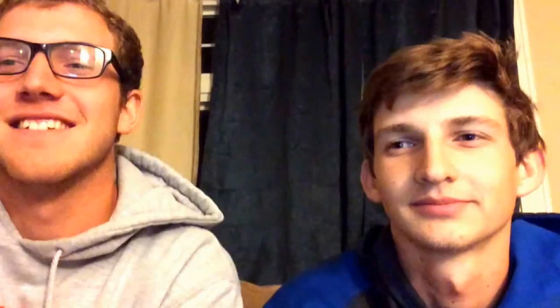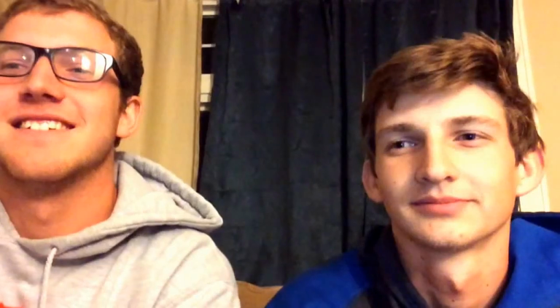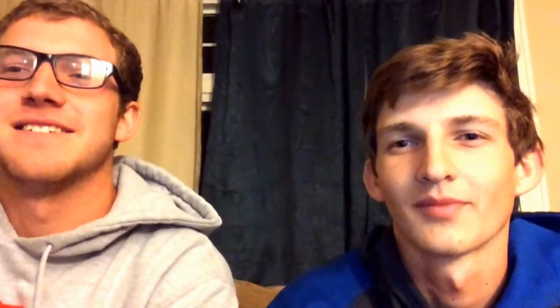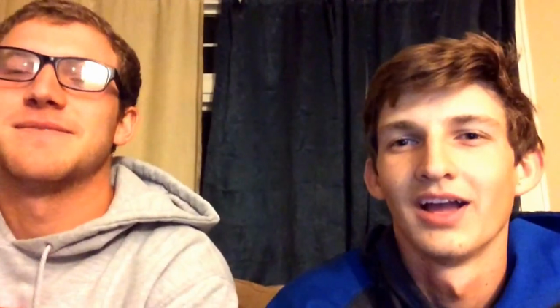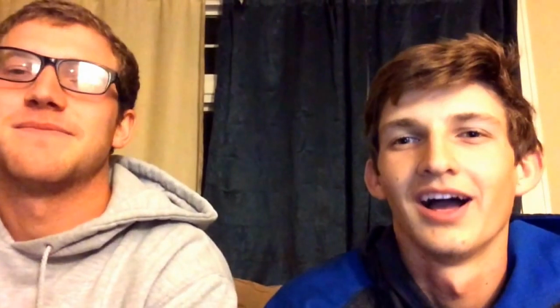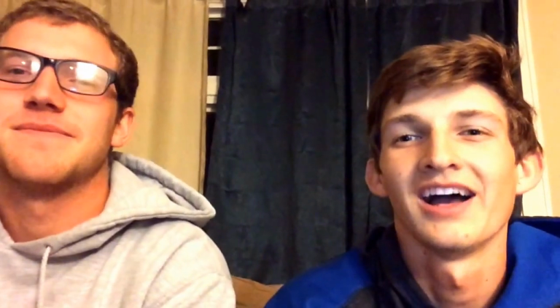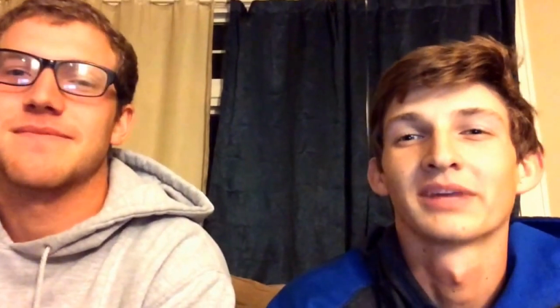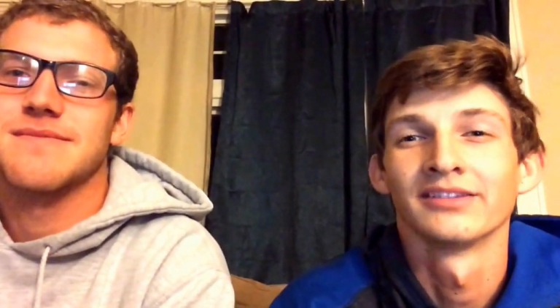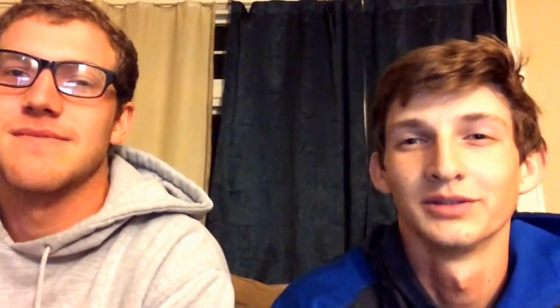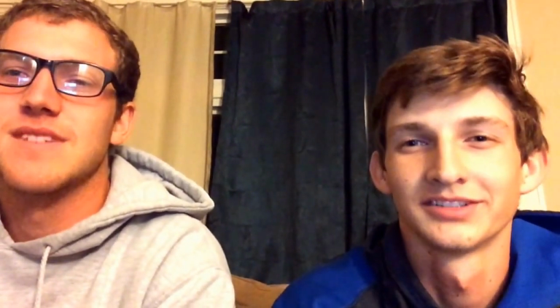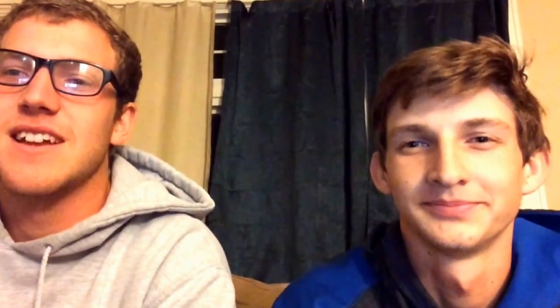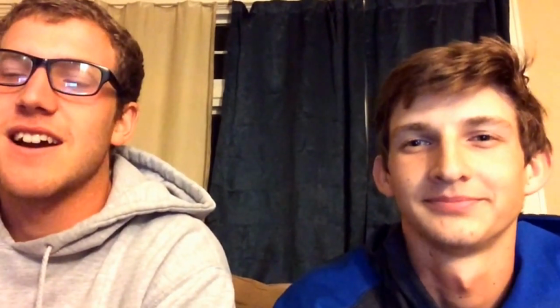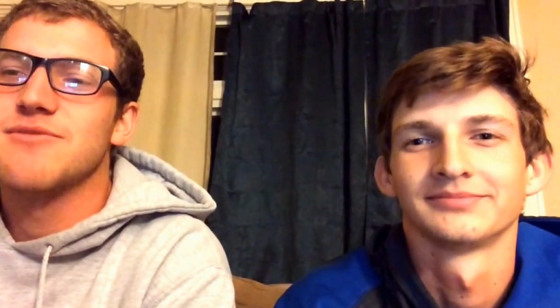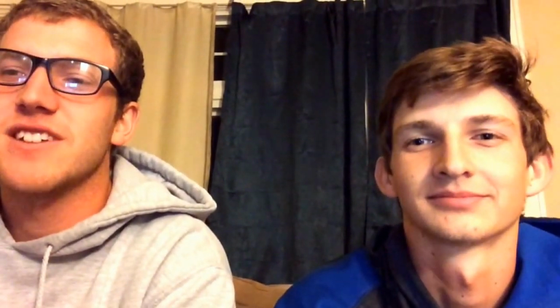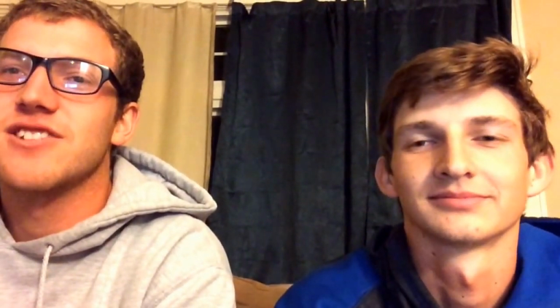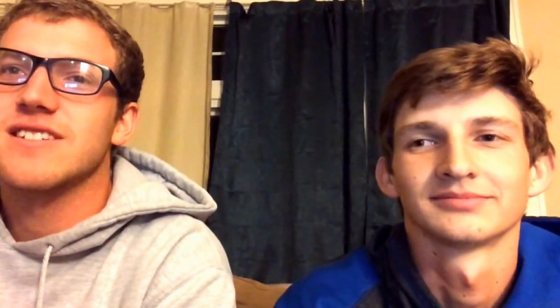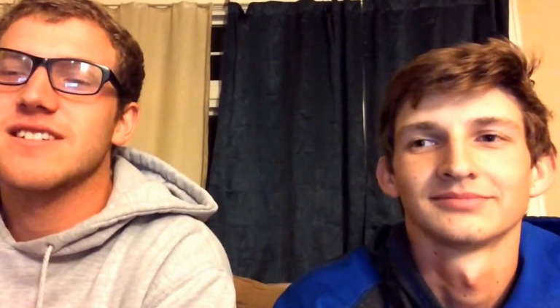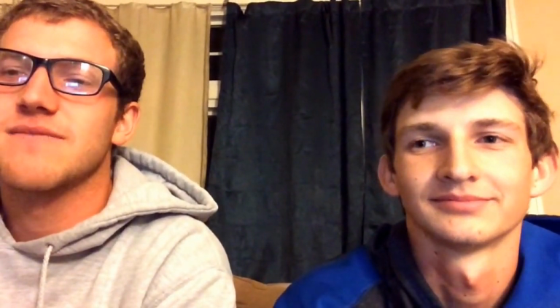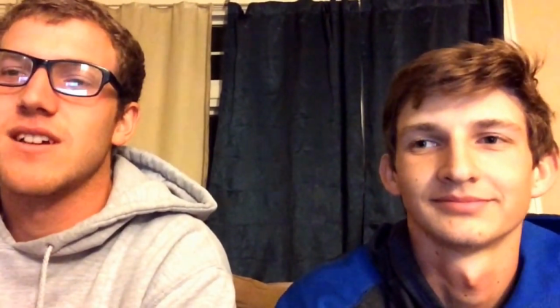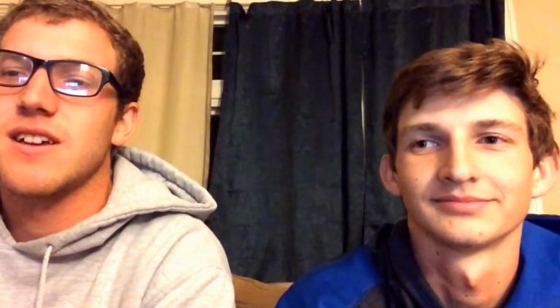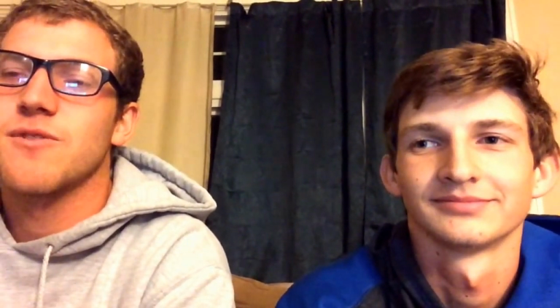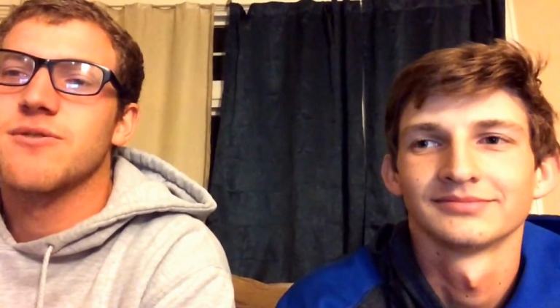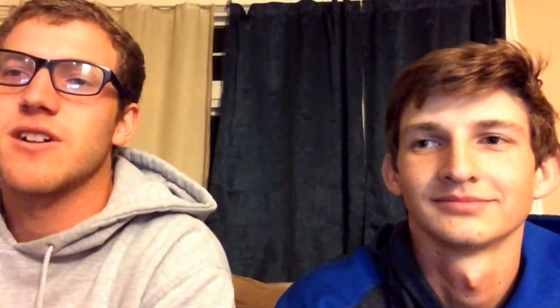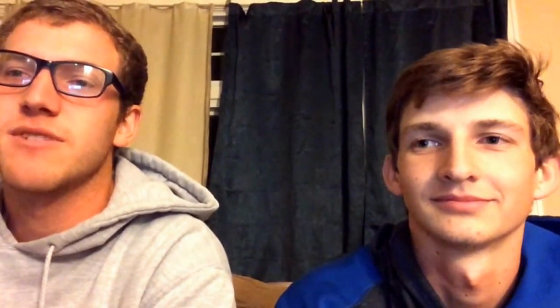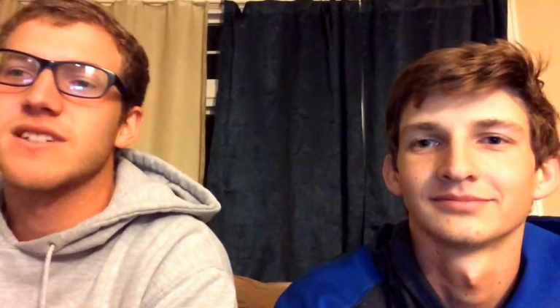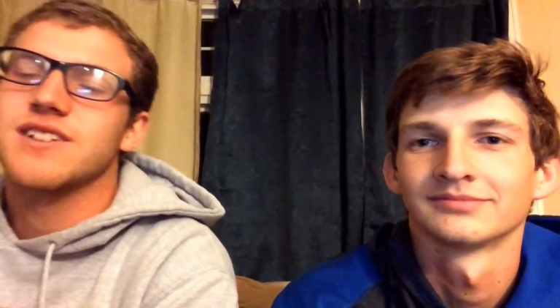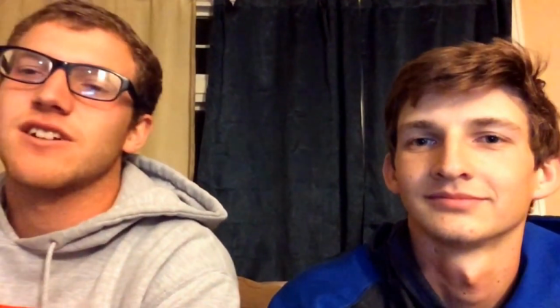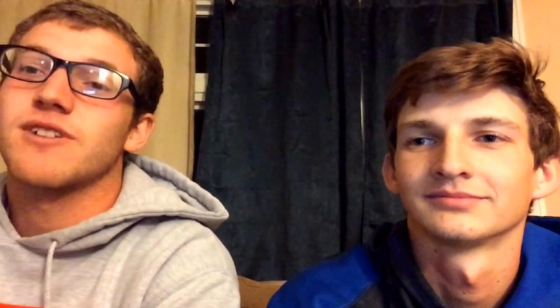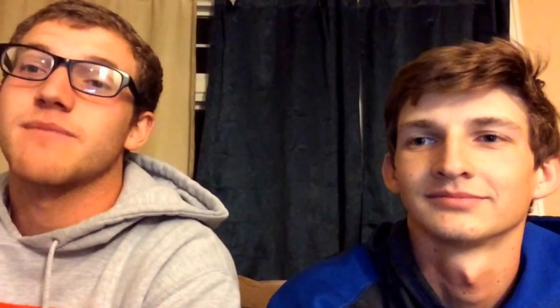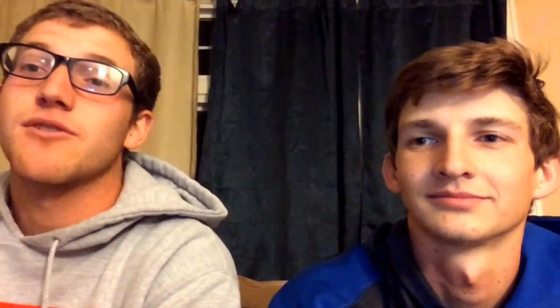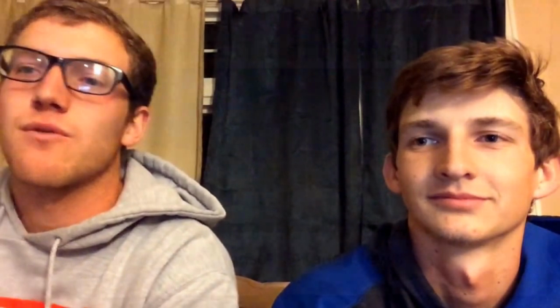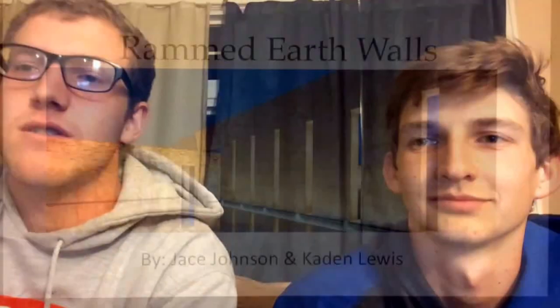Hi, I'm Caden Lewis and I'm Jace Johnson, and we're doing our presentation on rammed earth walls.